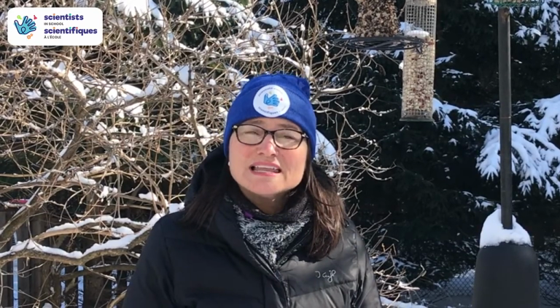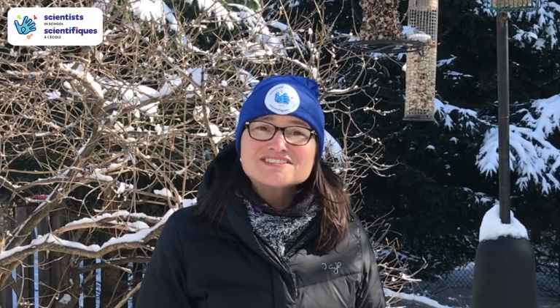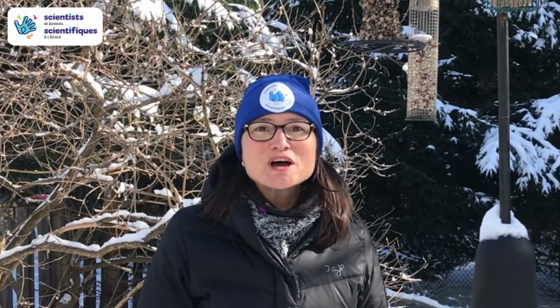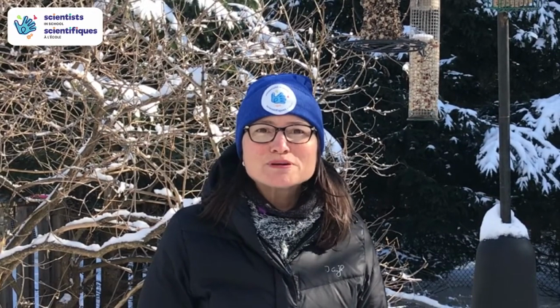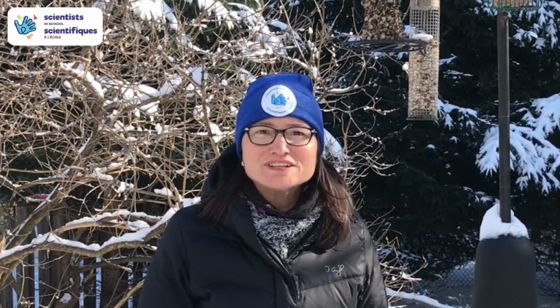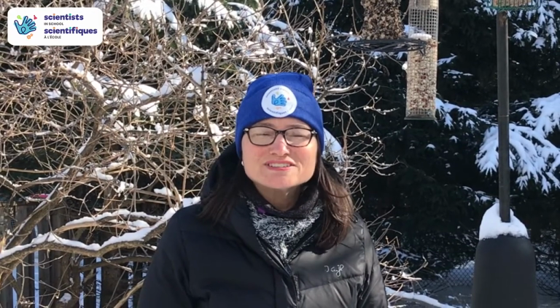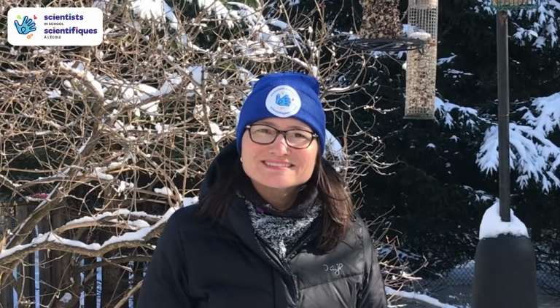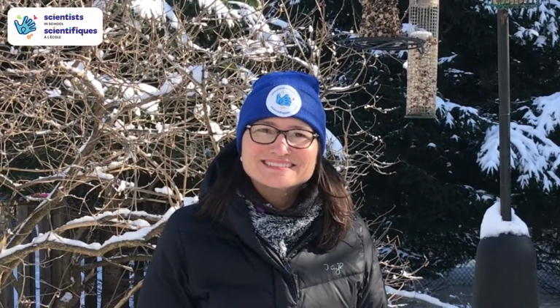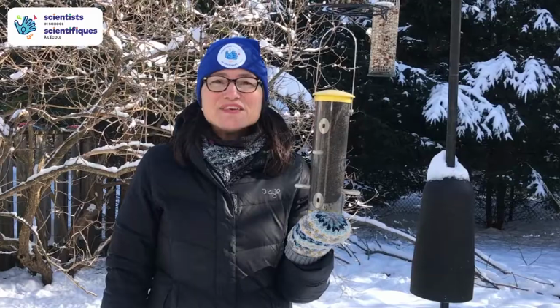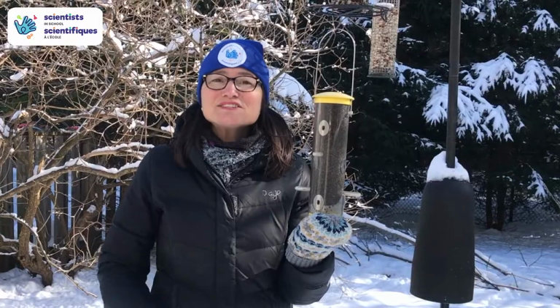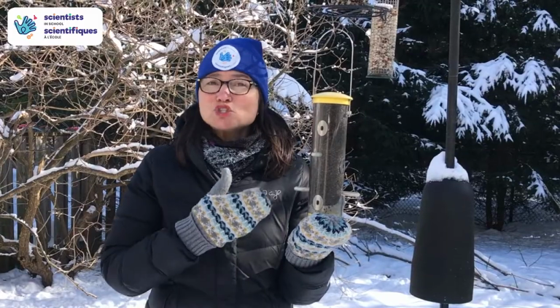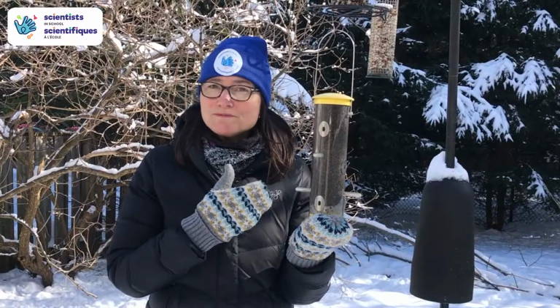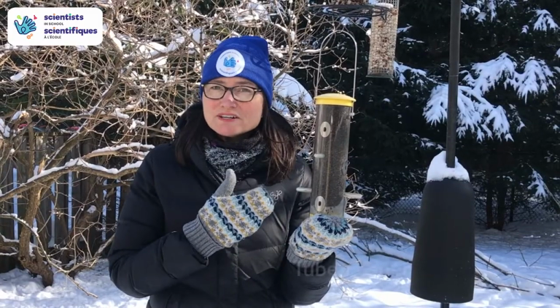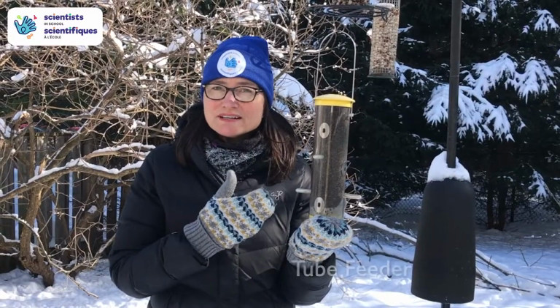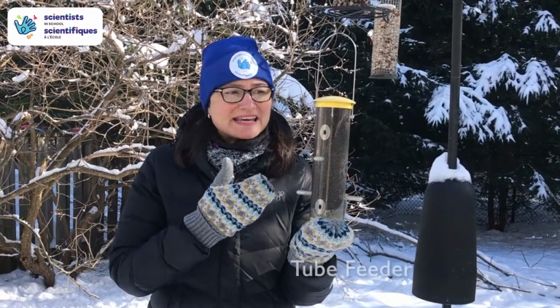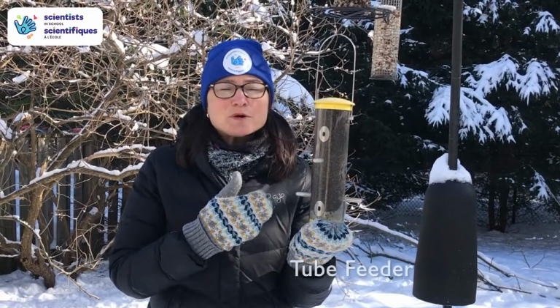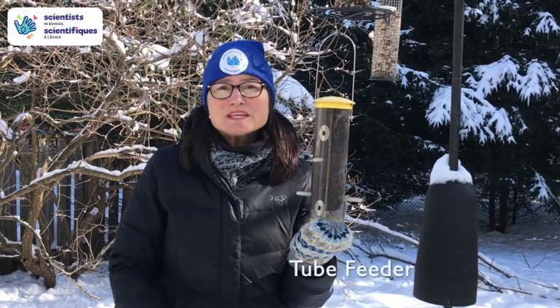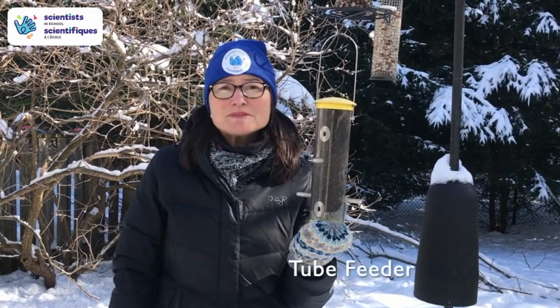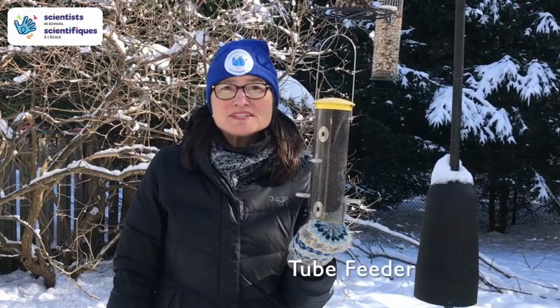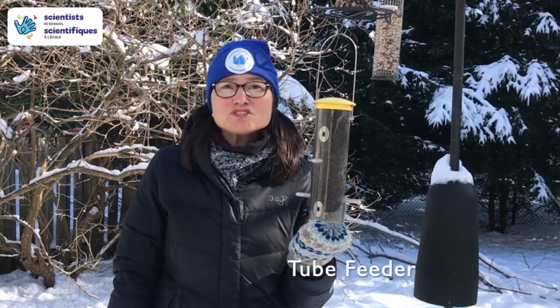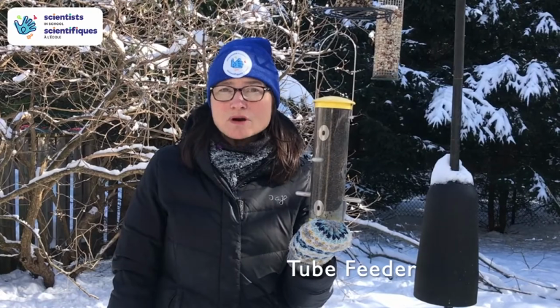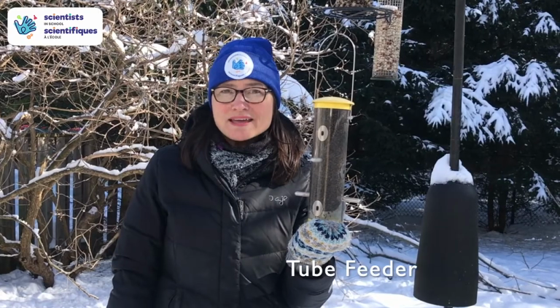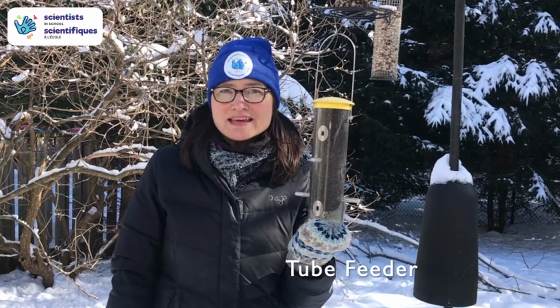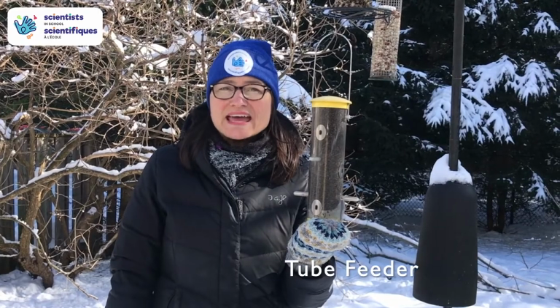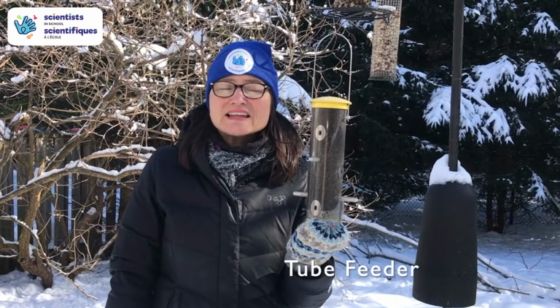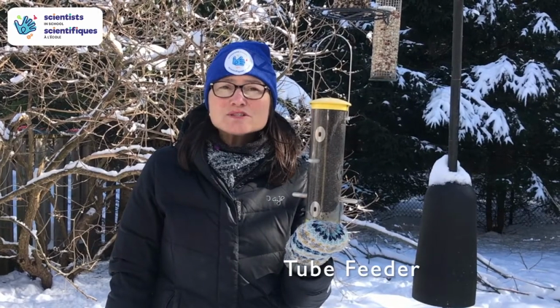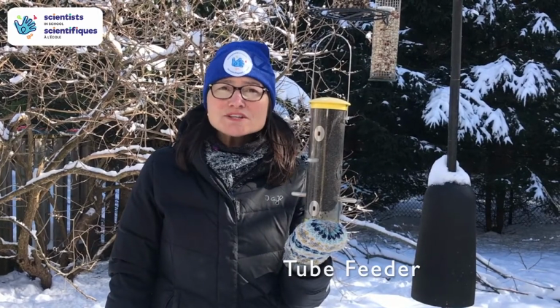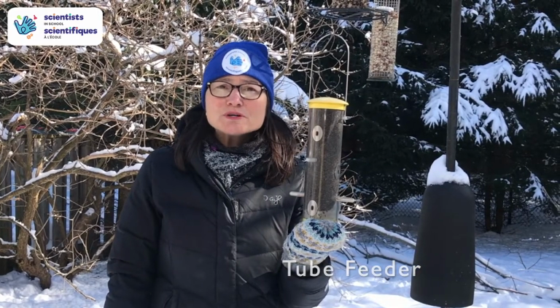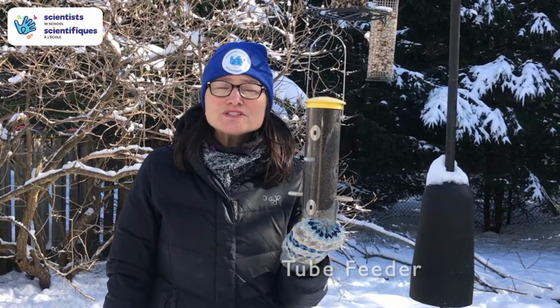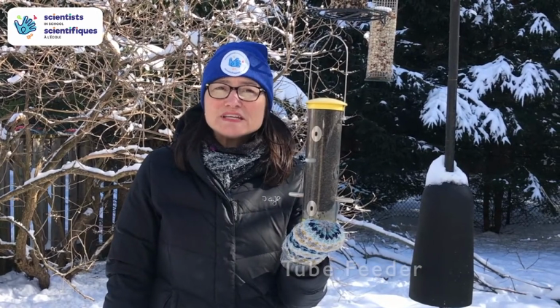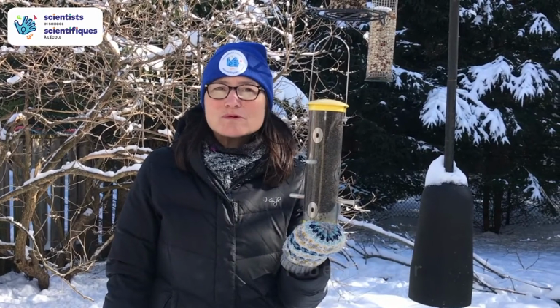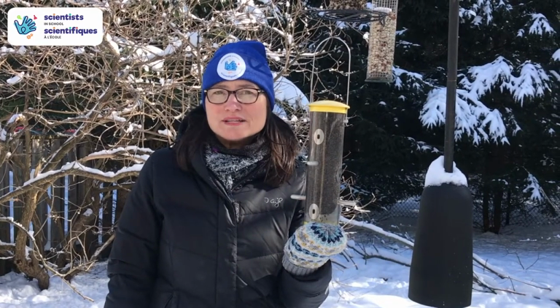Let's talk bird feeders. This is a tube feeder. It helps keep the seeds dry and allows lots of birds to feed at once.